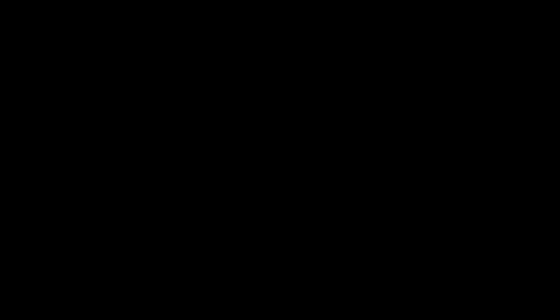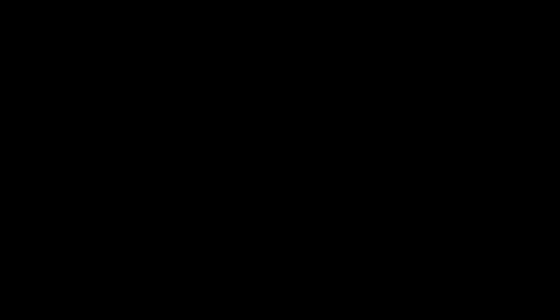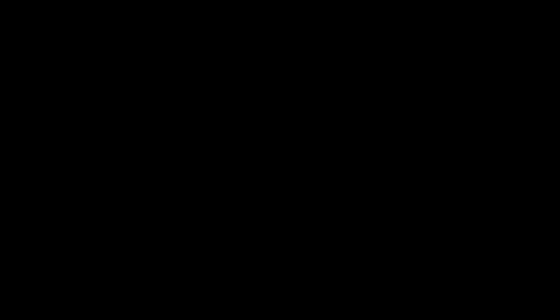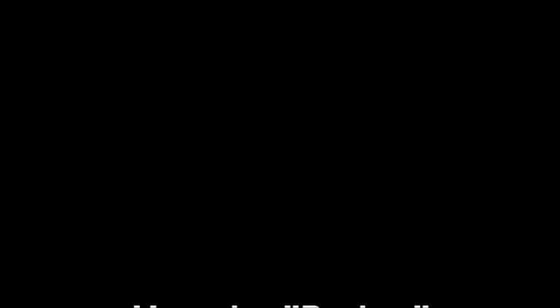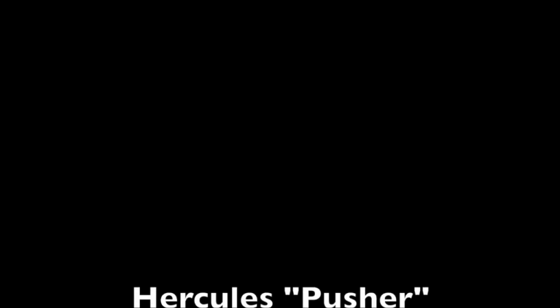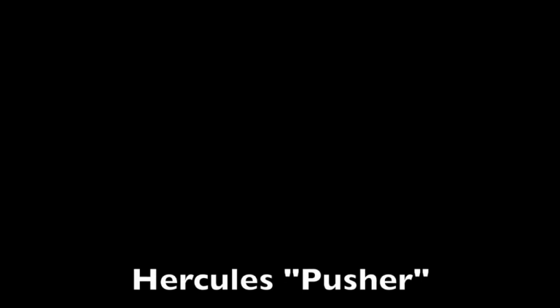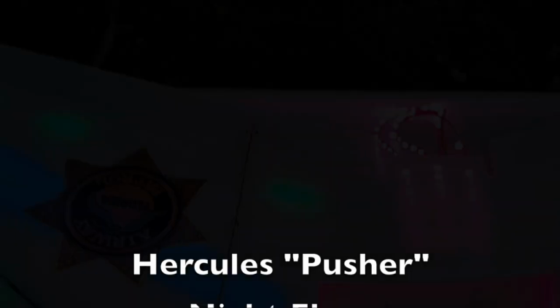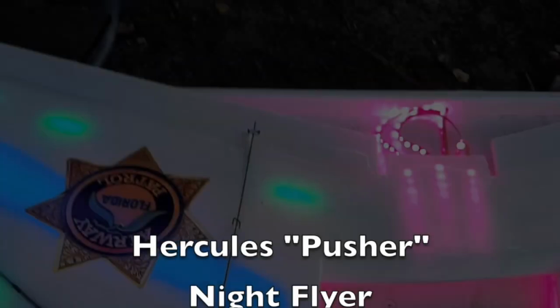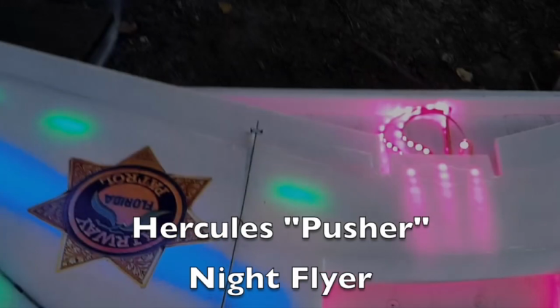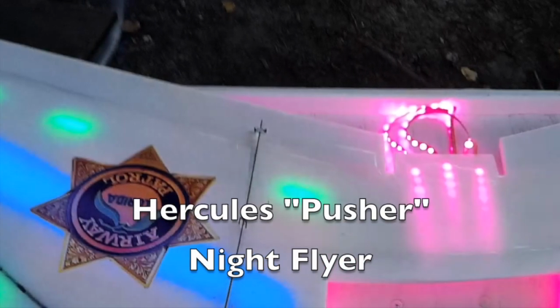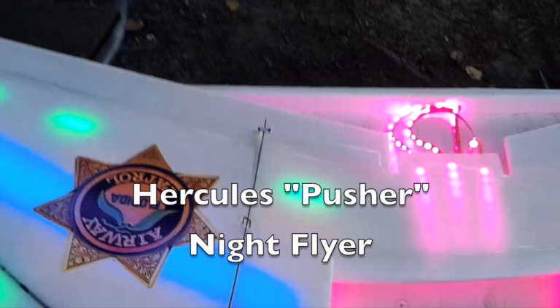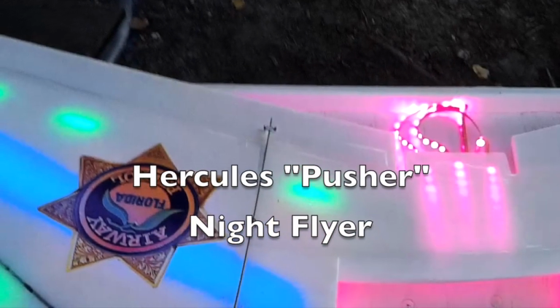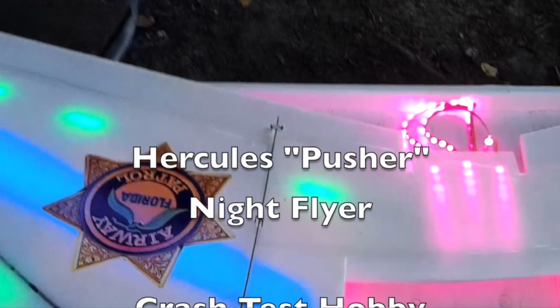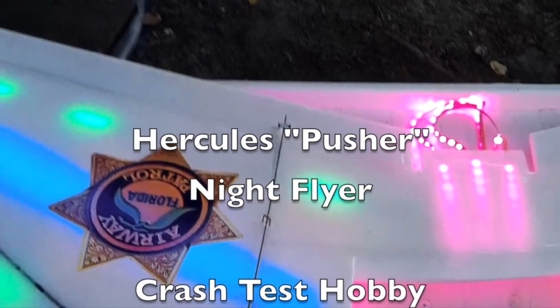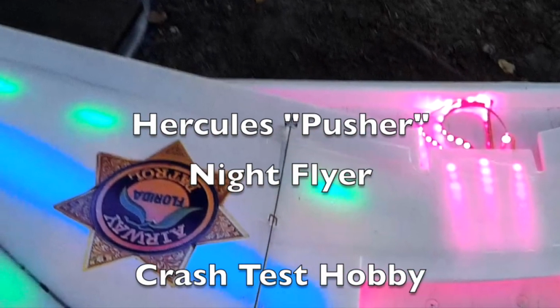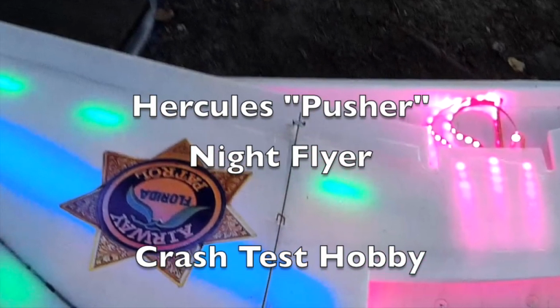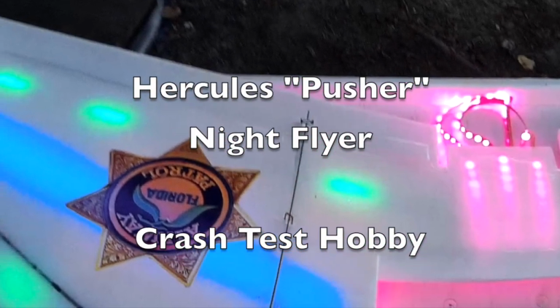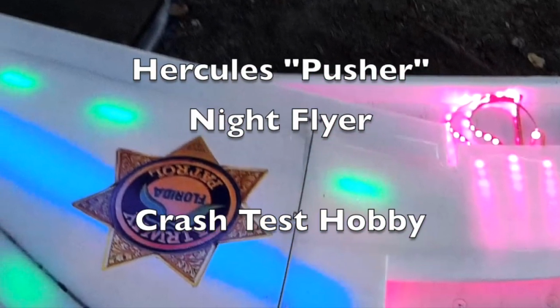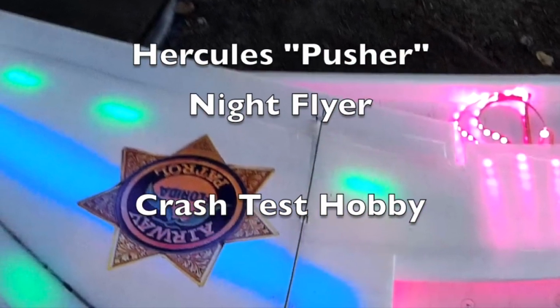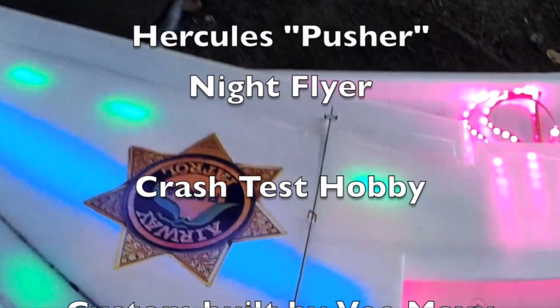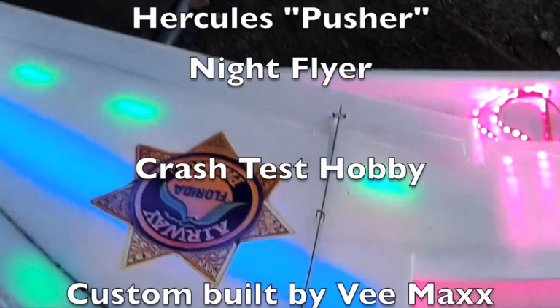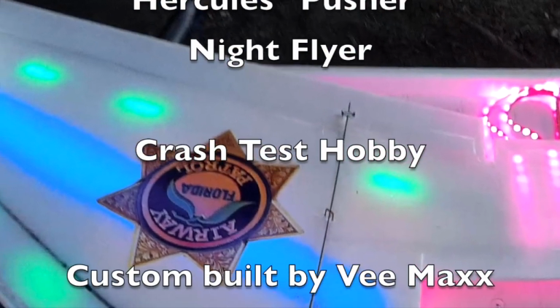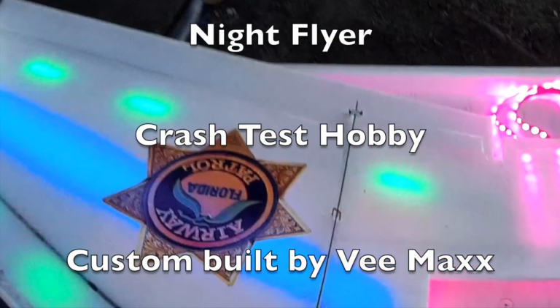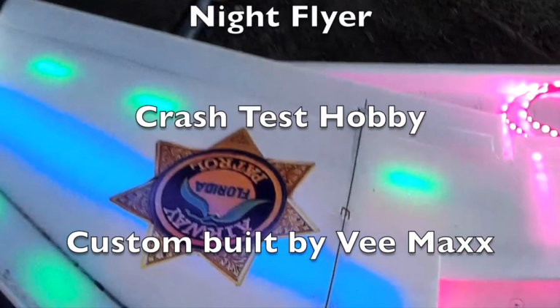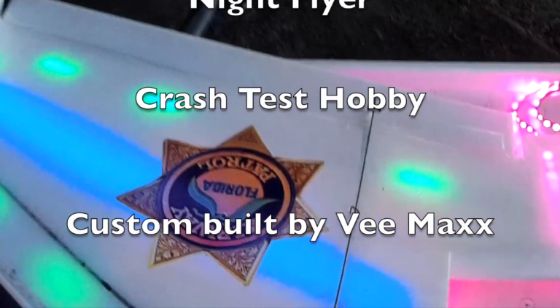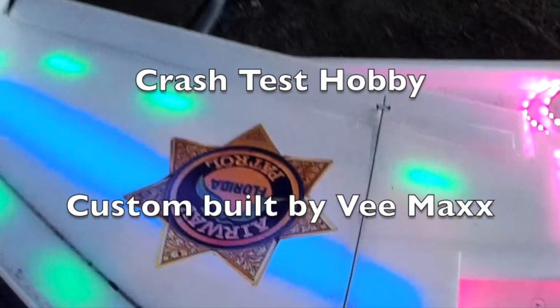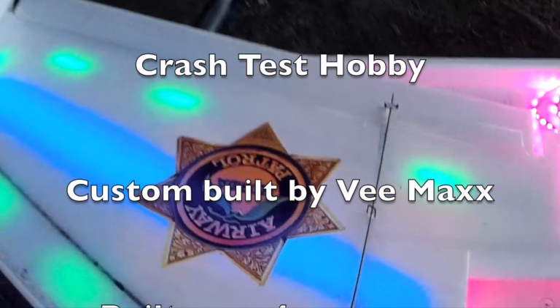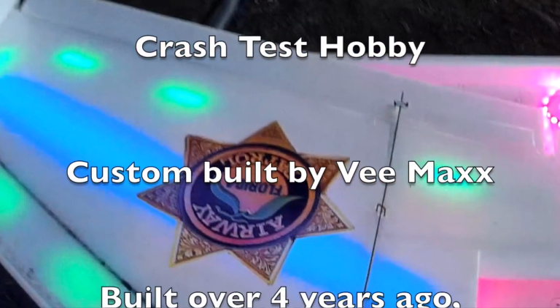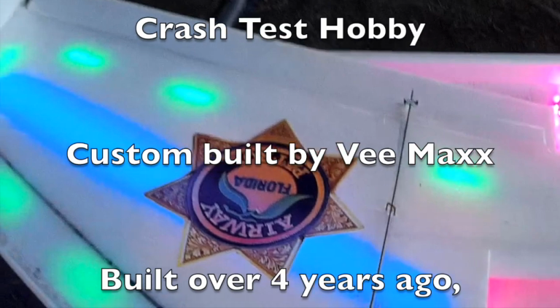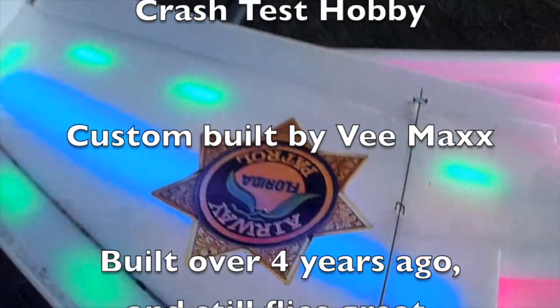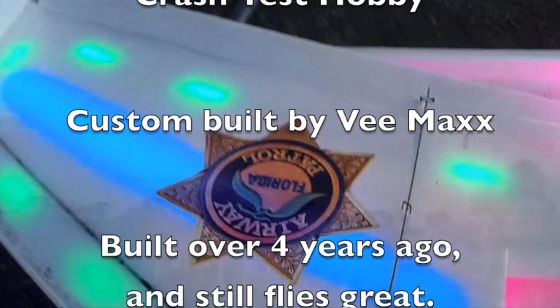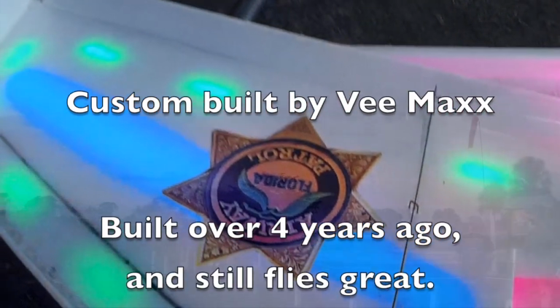I'm on the field here. You okay with the time? Alright, I'm just going to launch over this way.